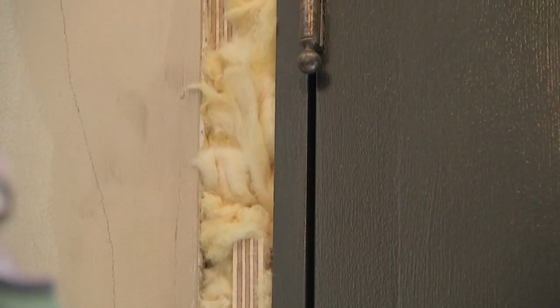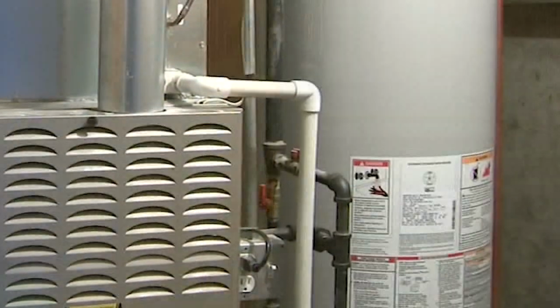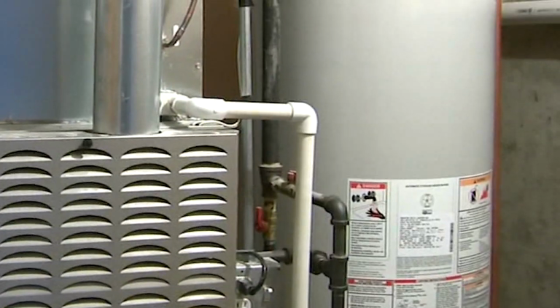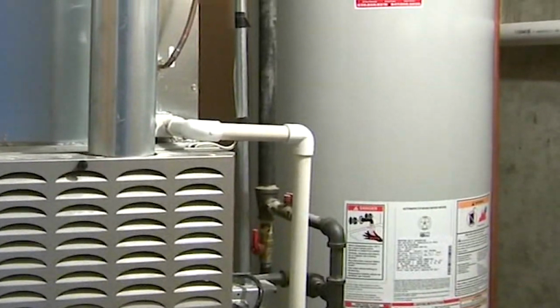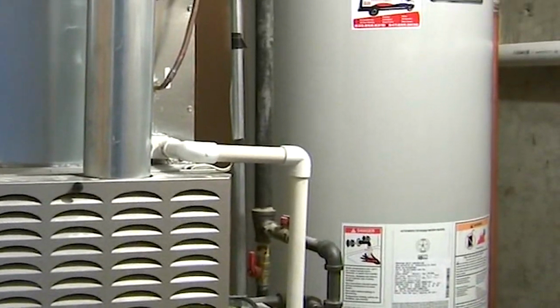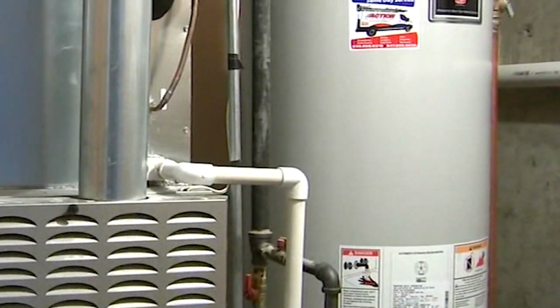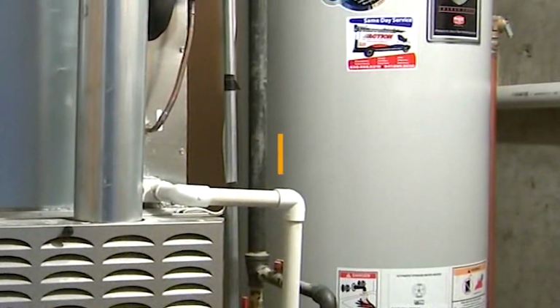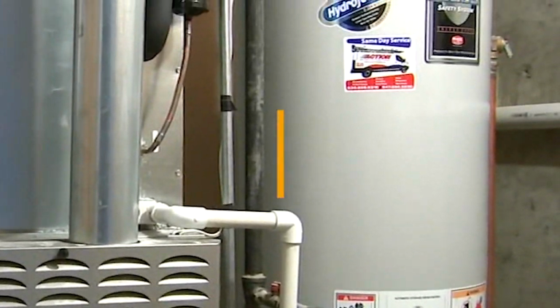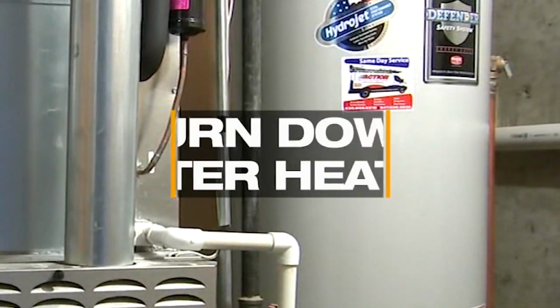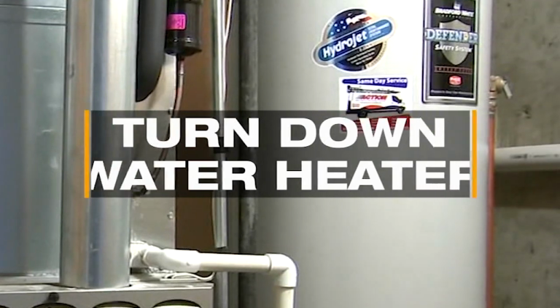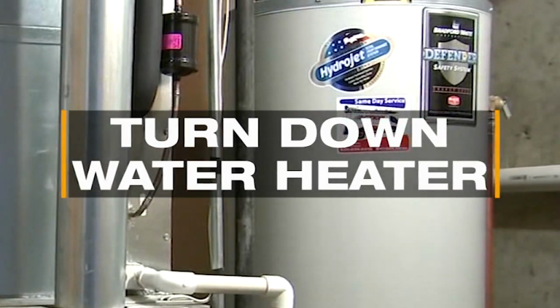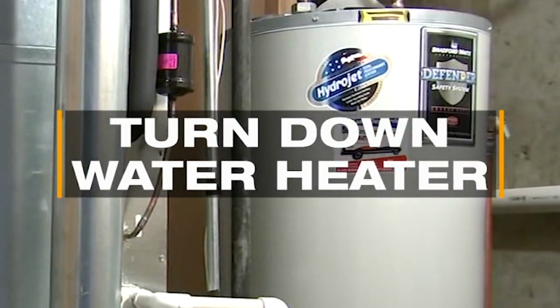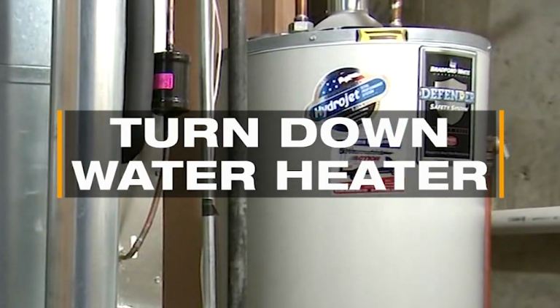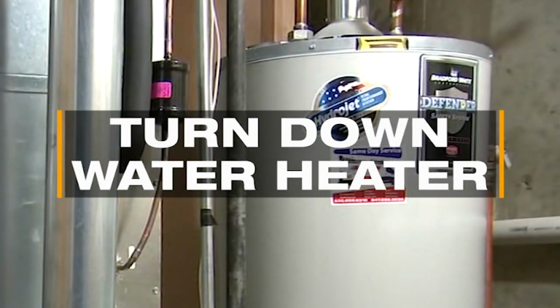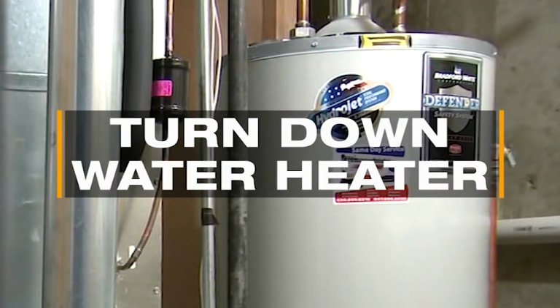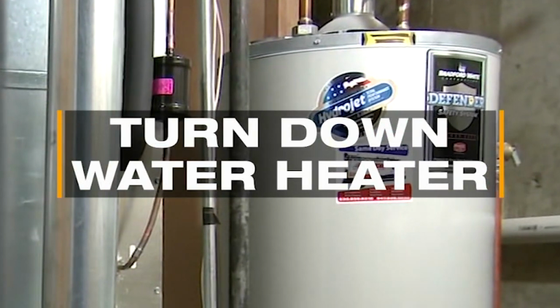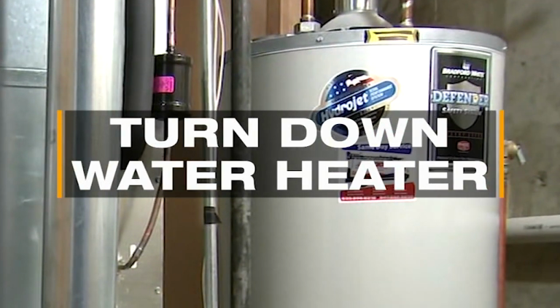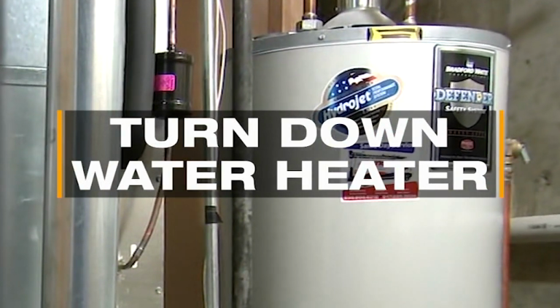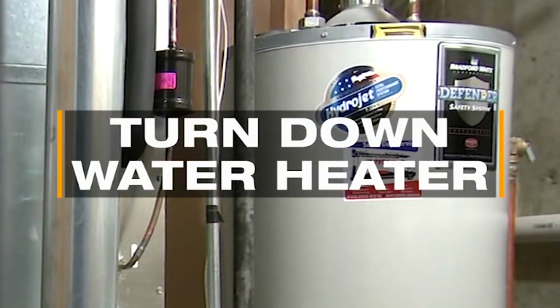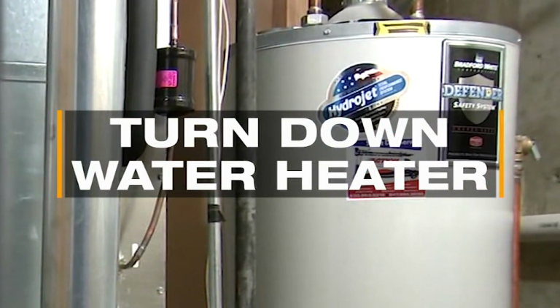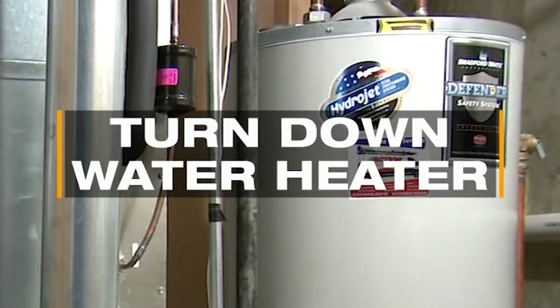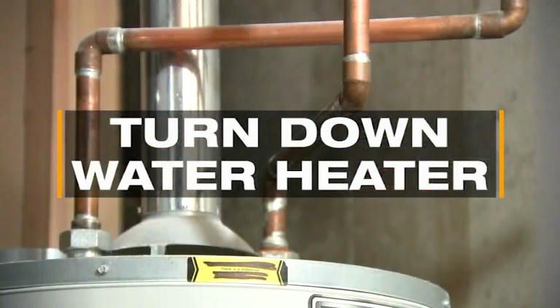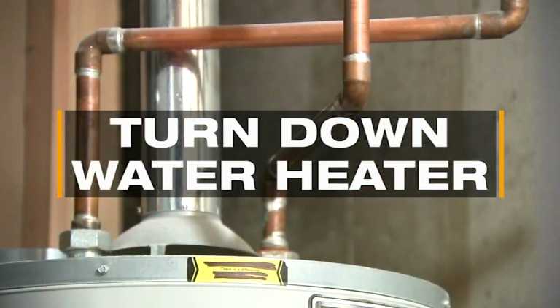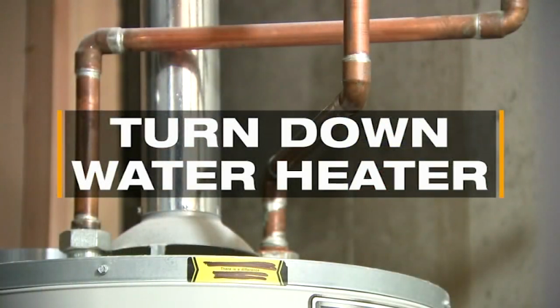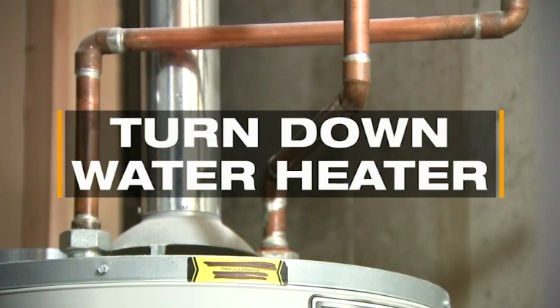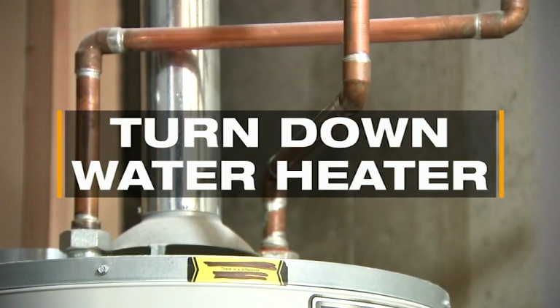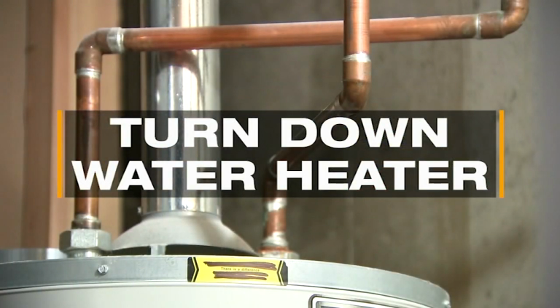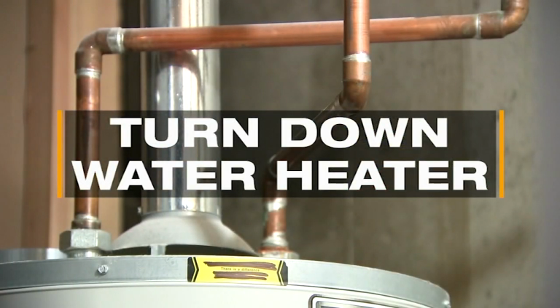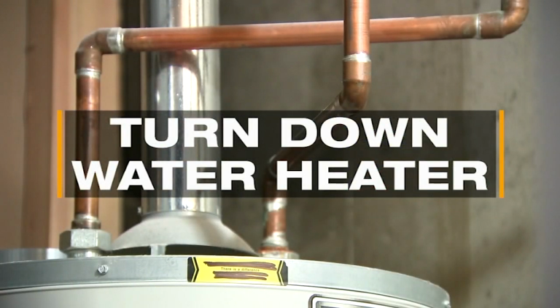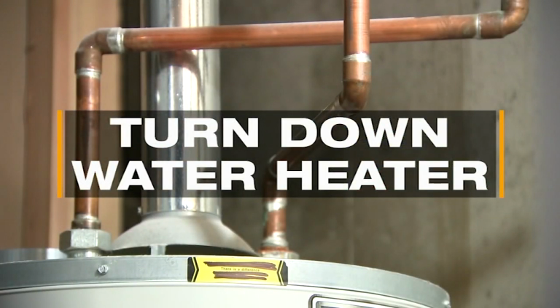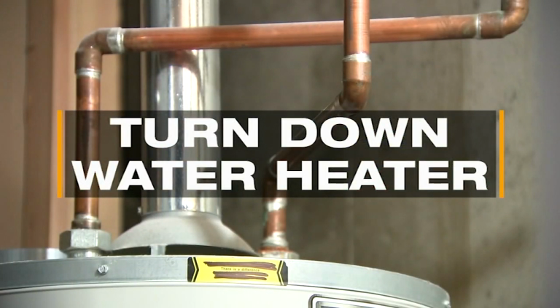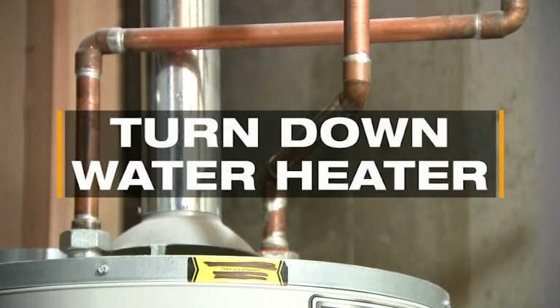Turn down your hot water heater — it should not be set over 120 degrees.